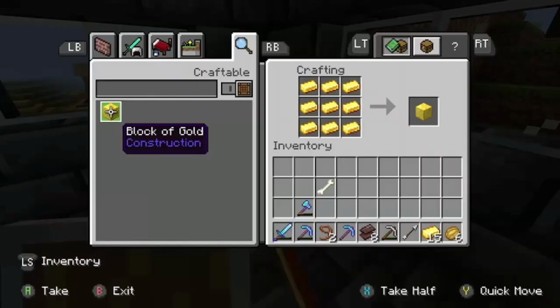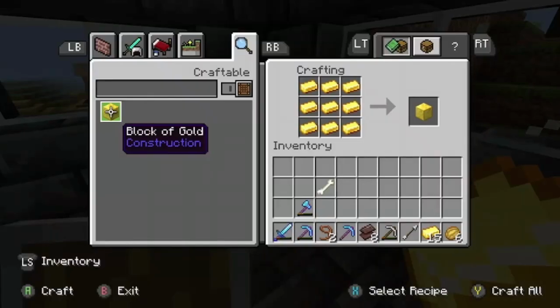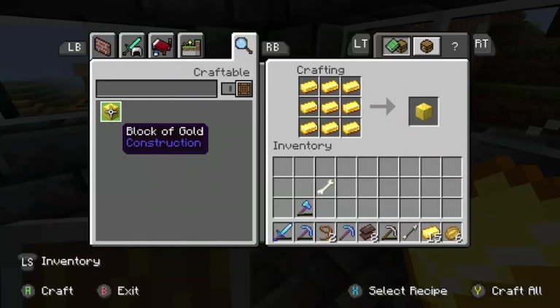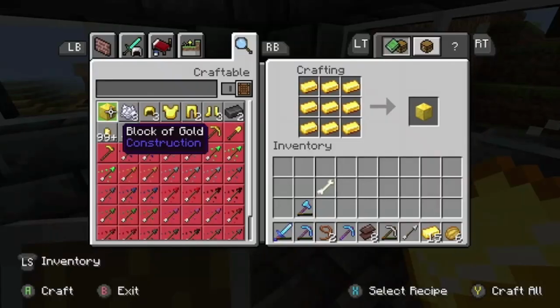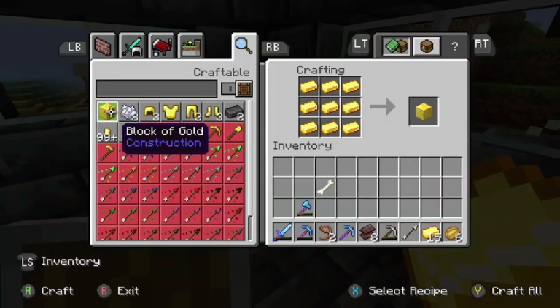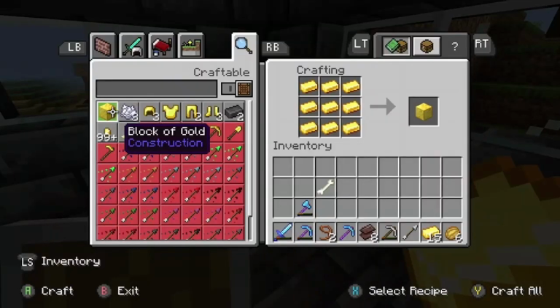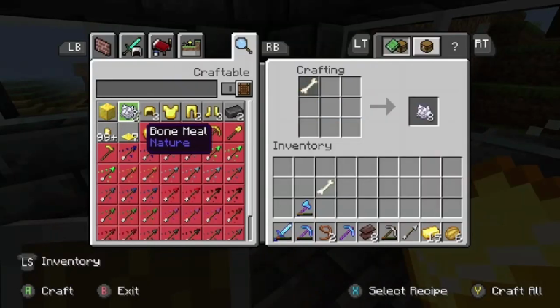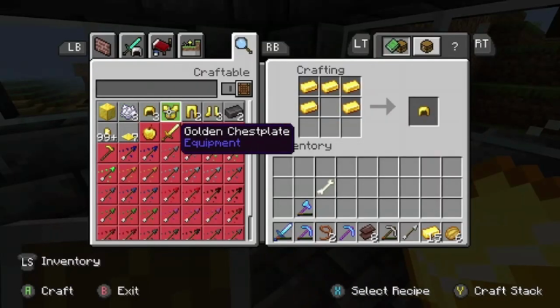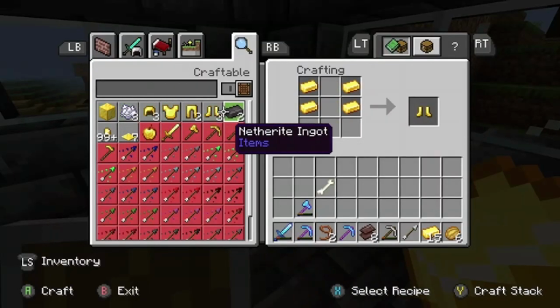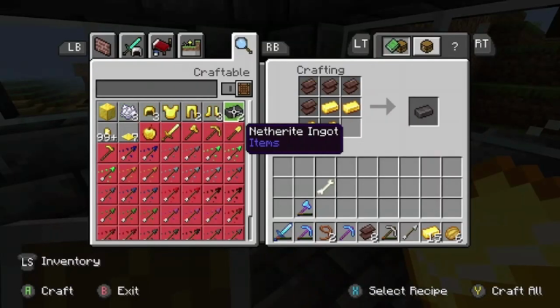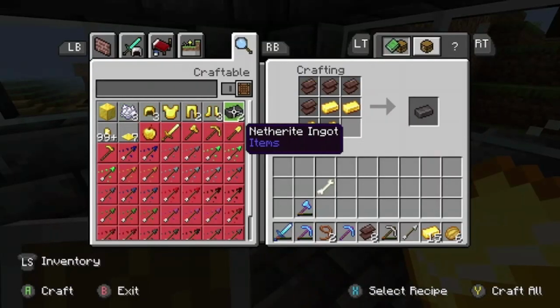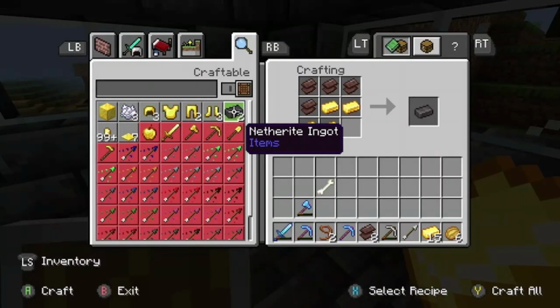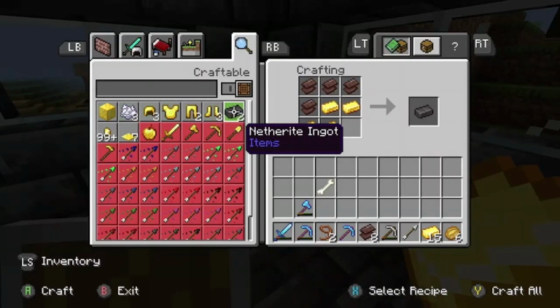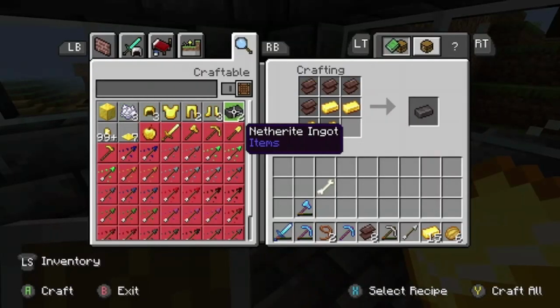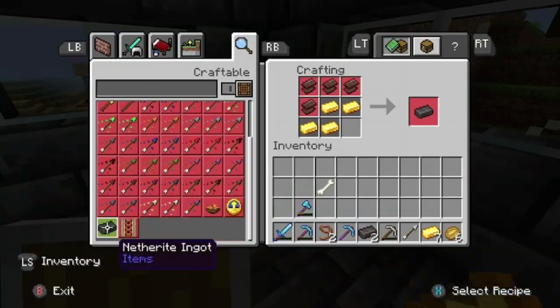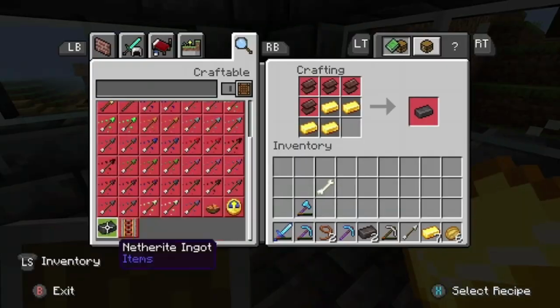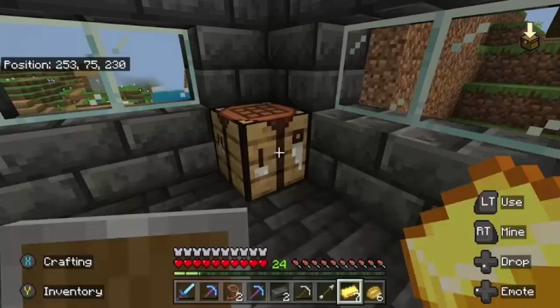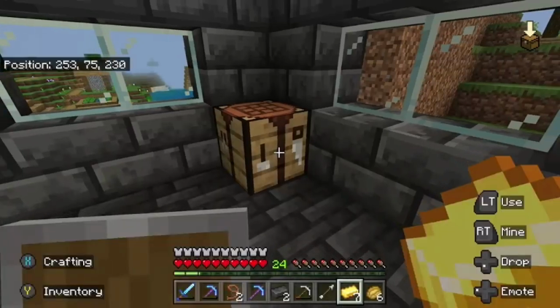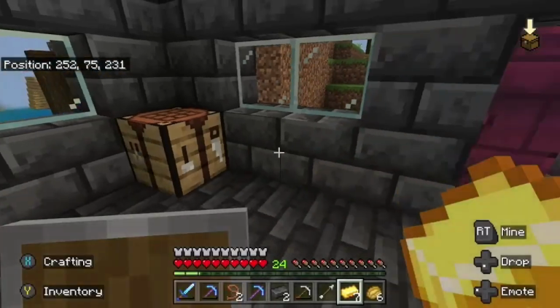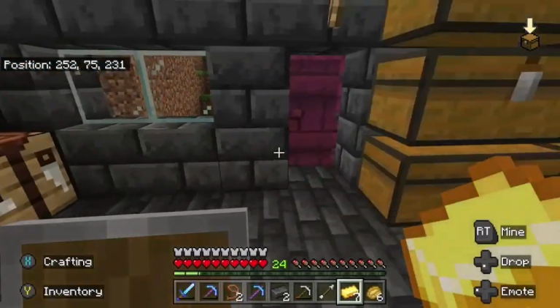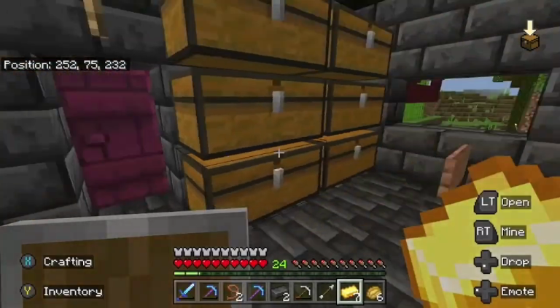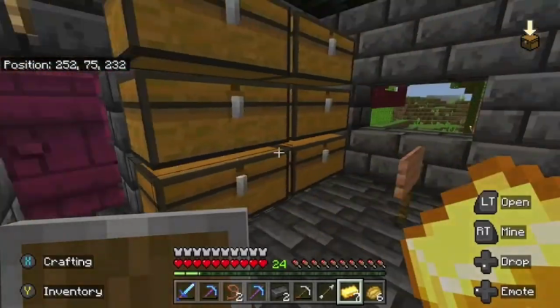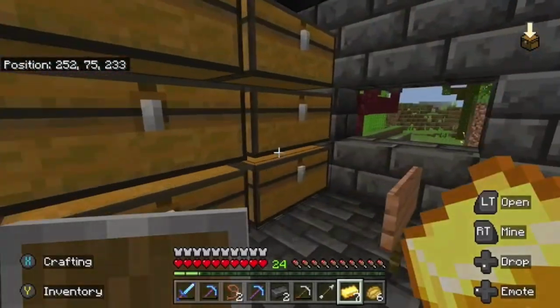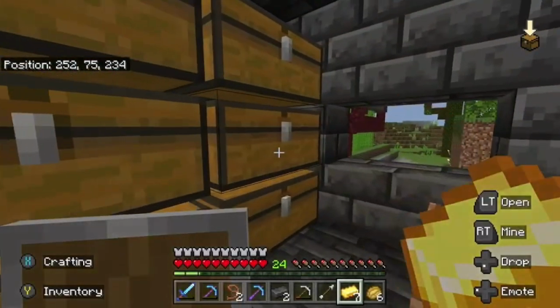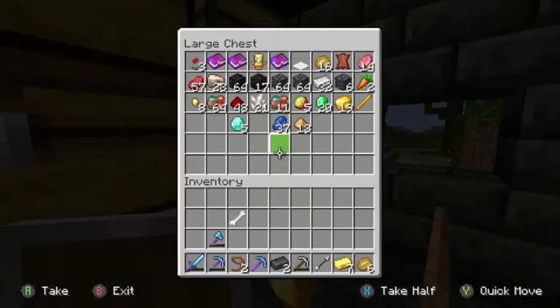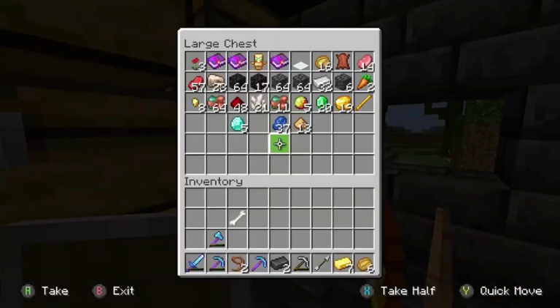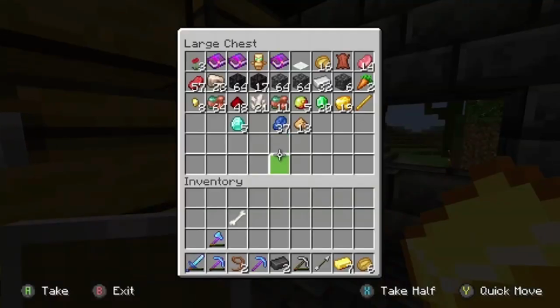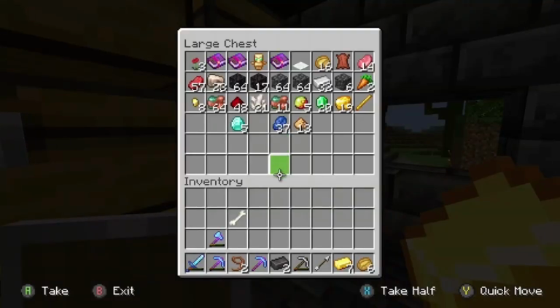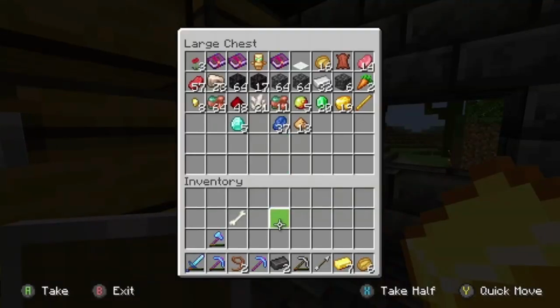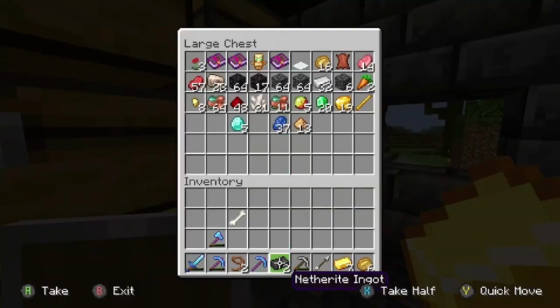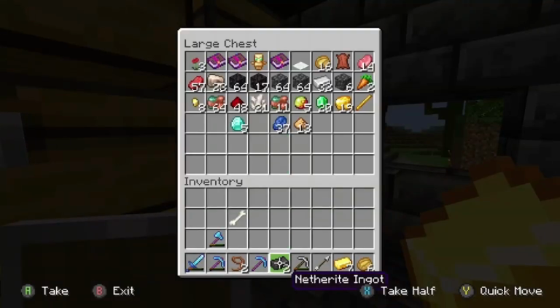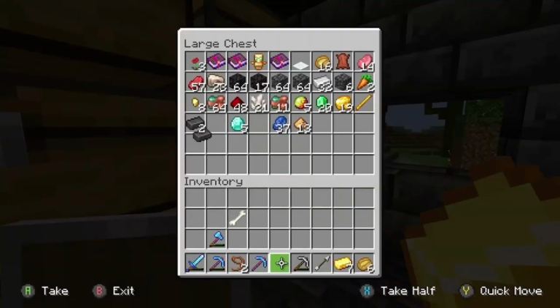I've got eight pieces of gold — that's the first two ingots done. I think six more ancient debris to go.